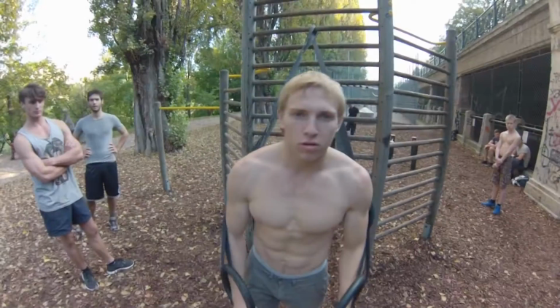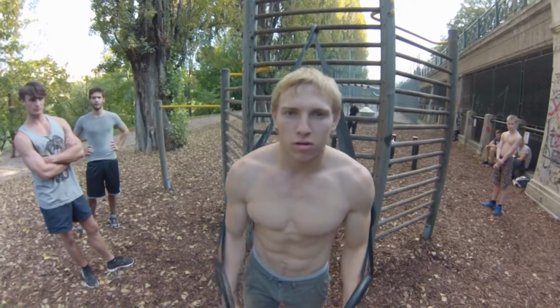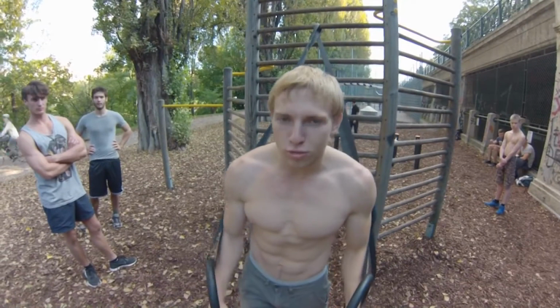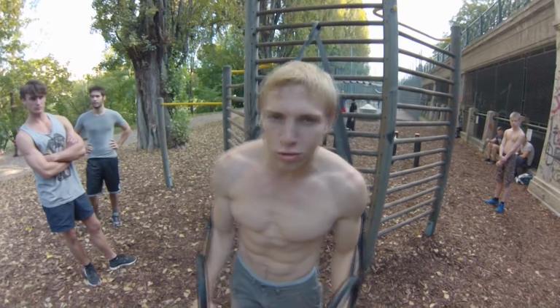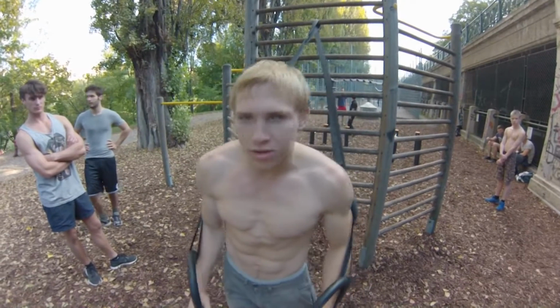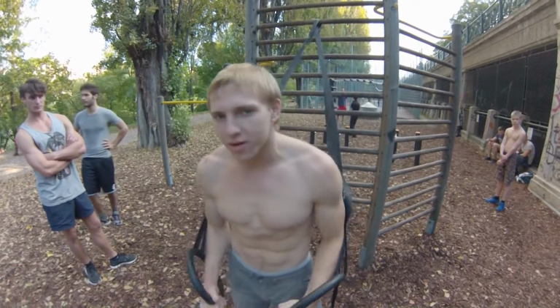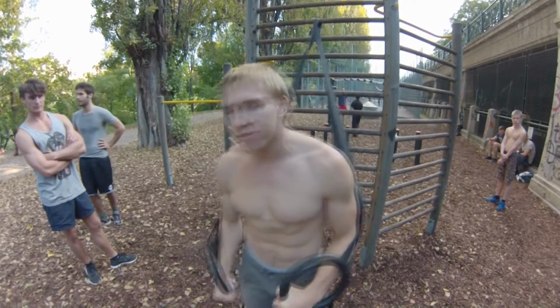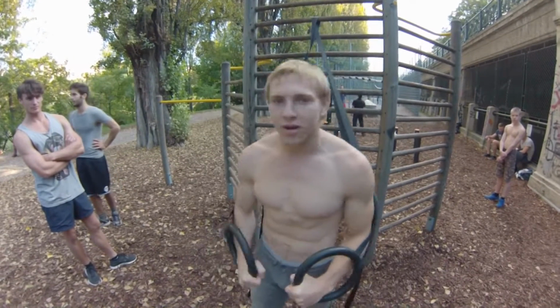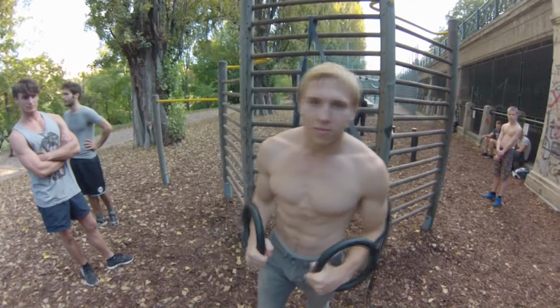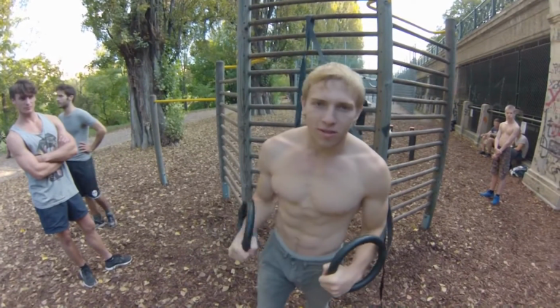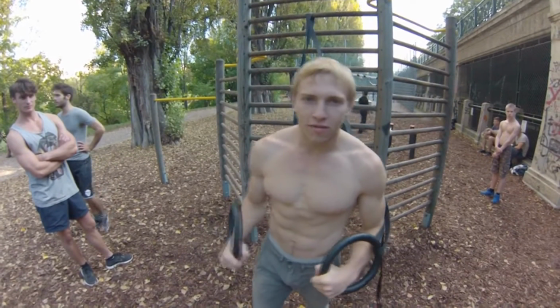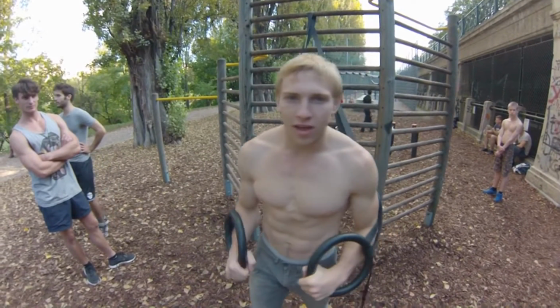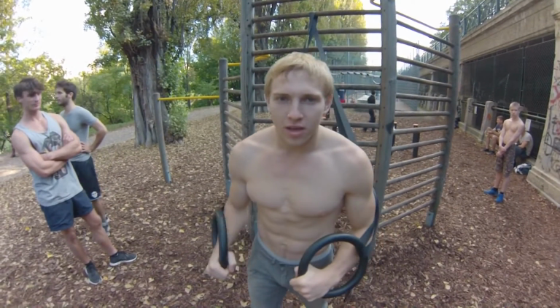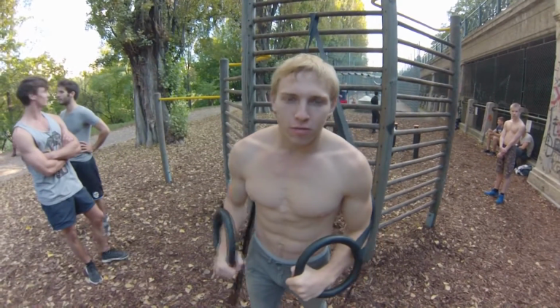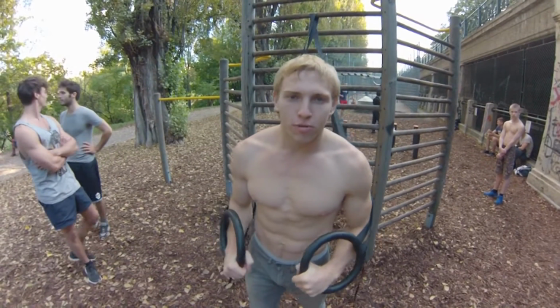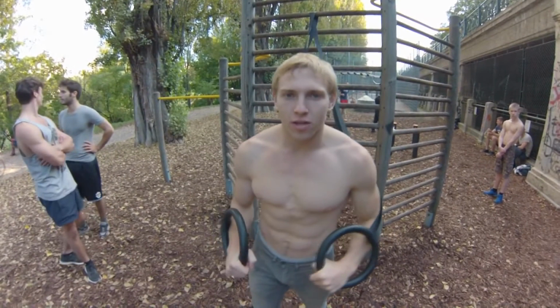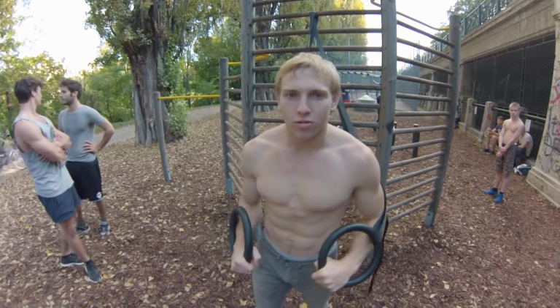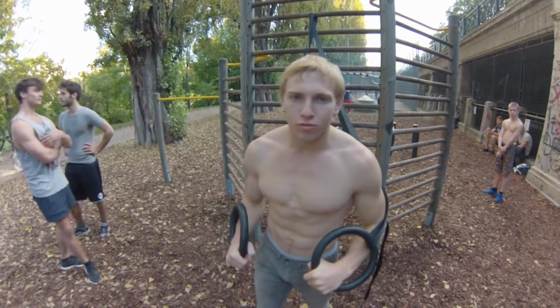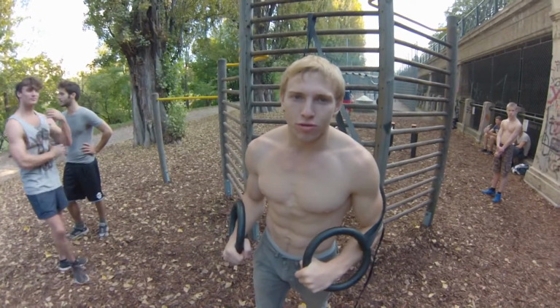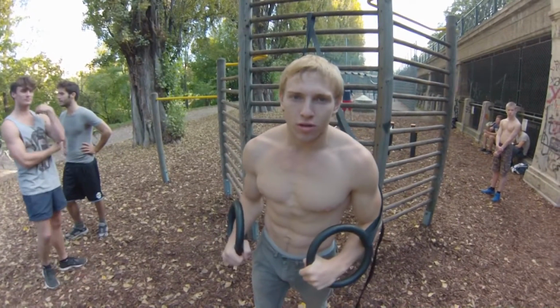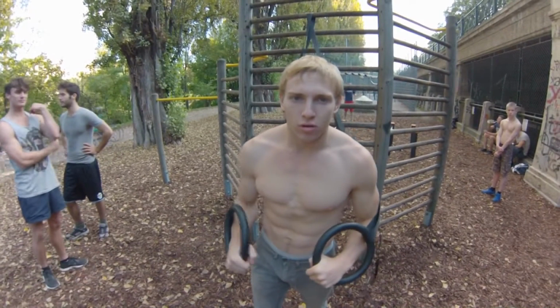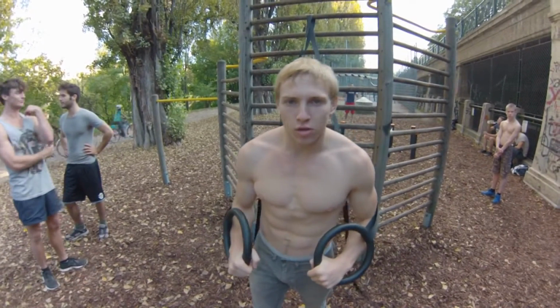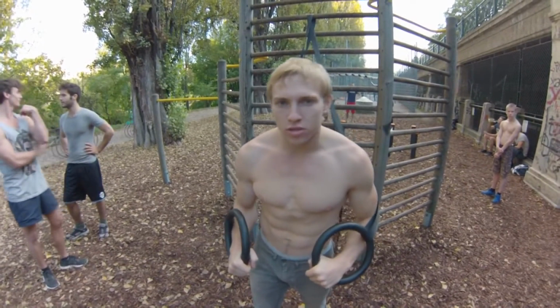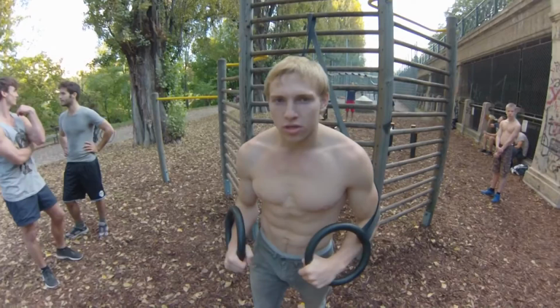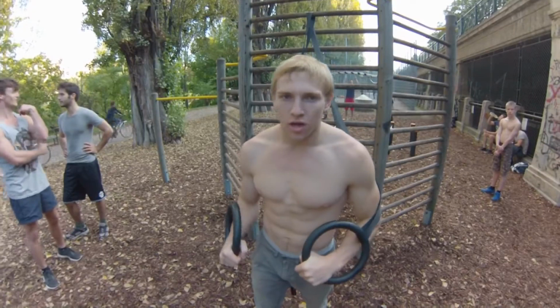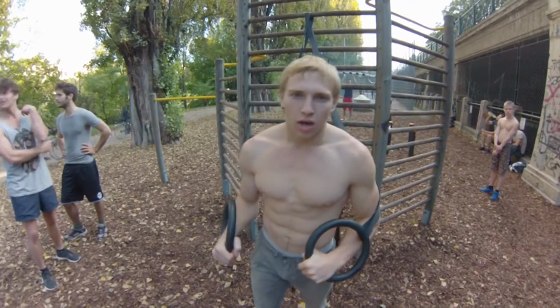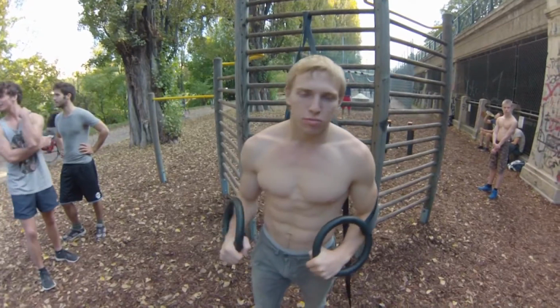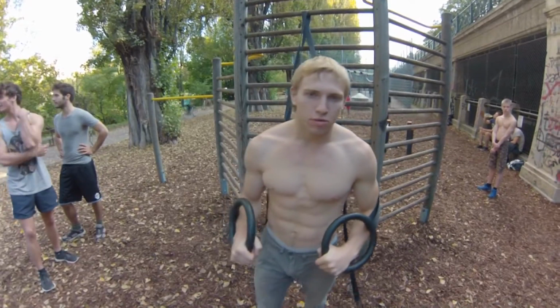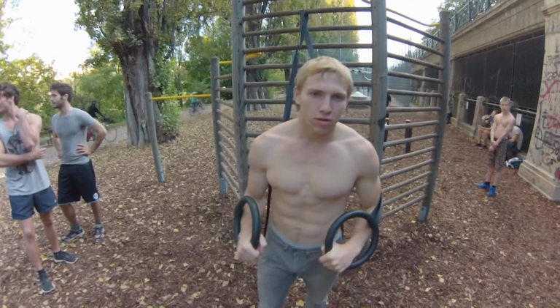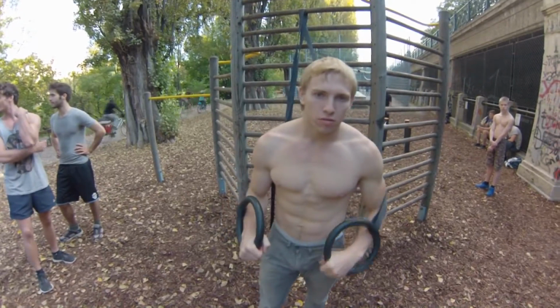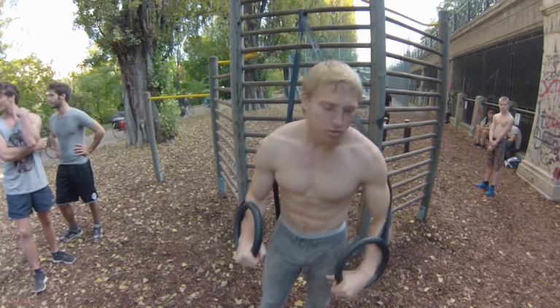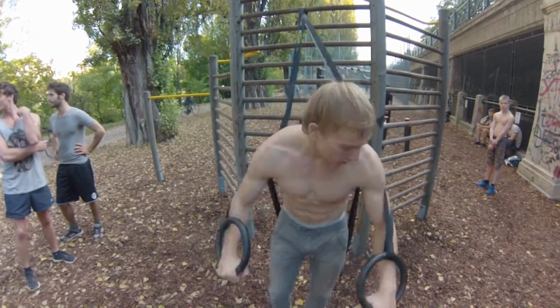Grüß Gott! Heute werden wir Butterfly – Vorbereitung für Kreuz am Sprosswand – vorzeigen.